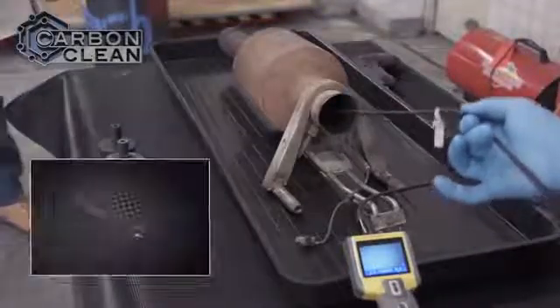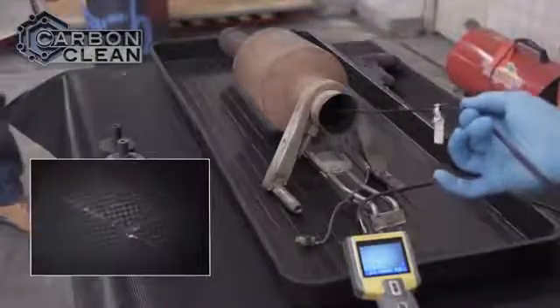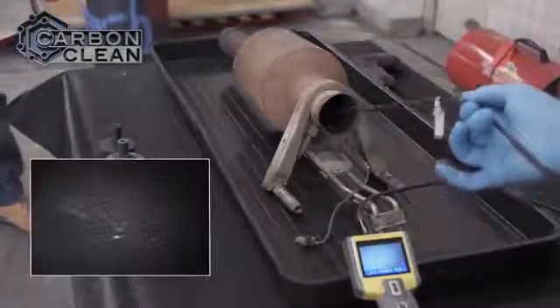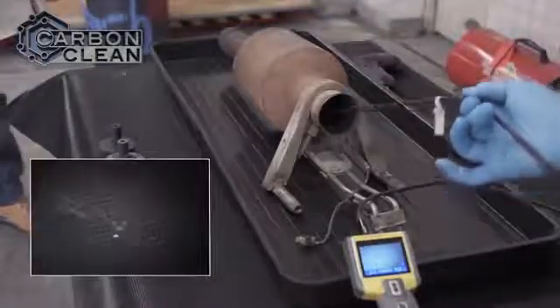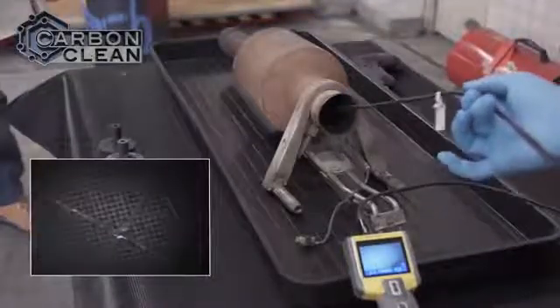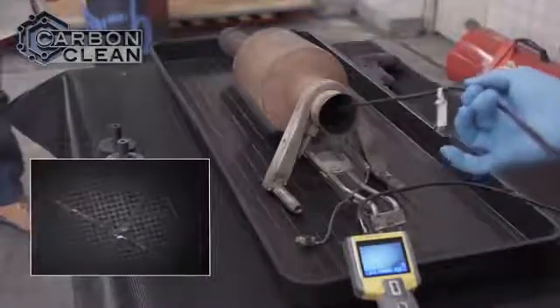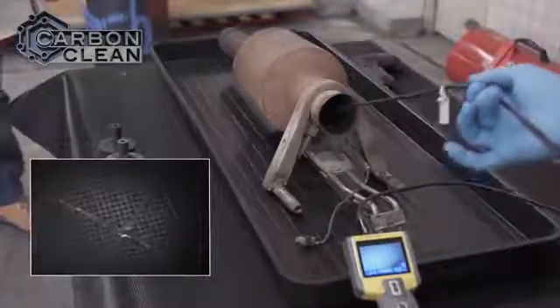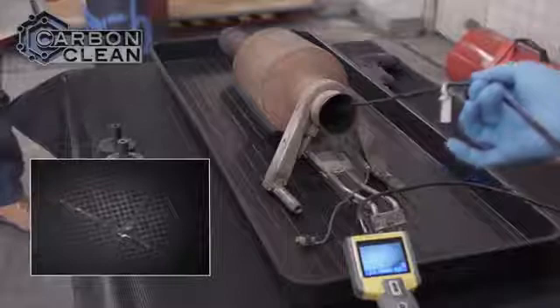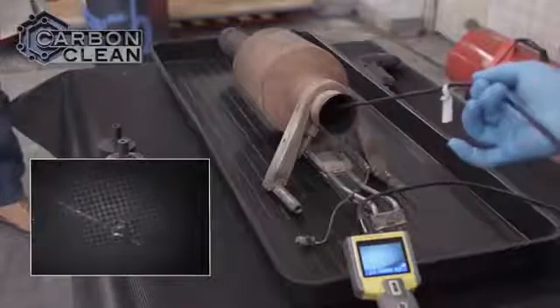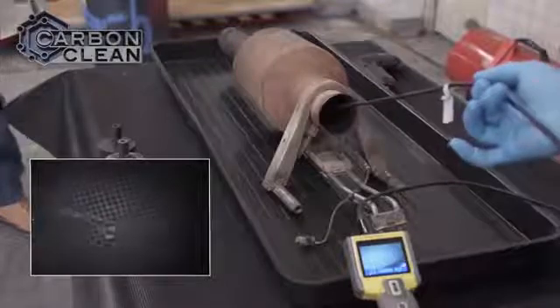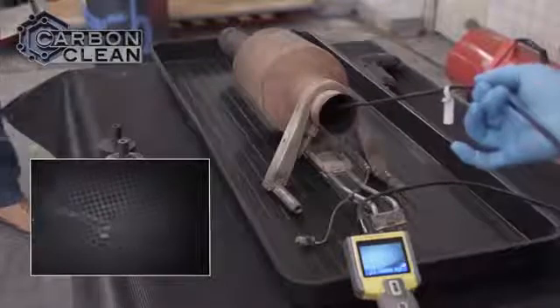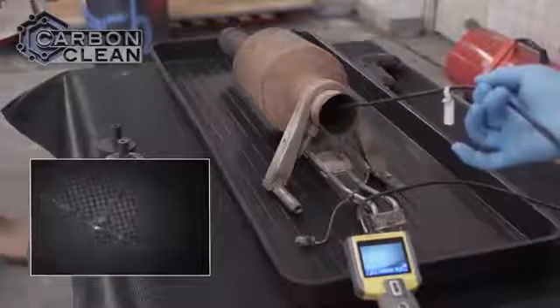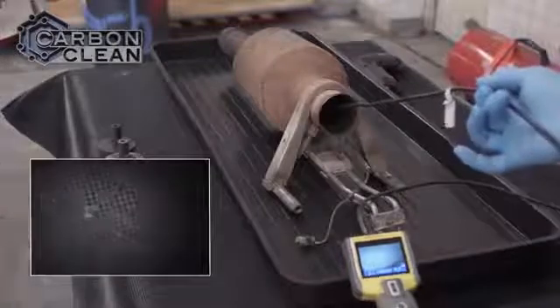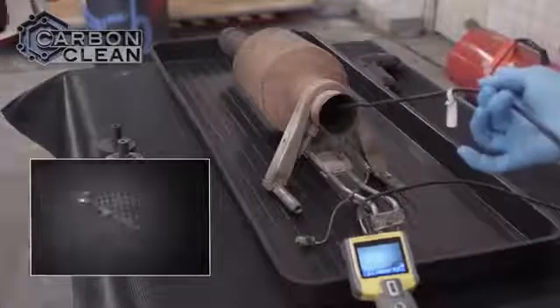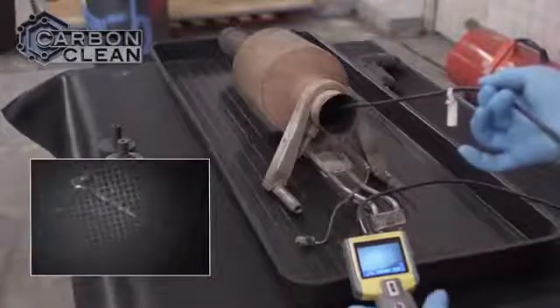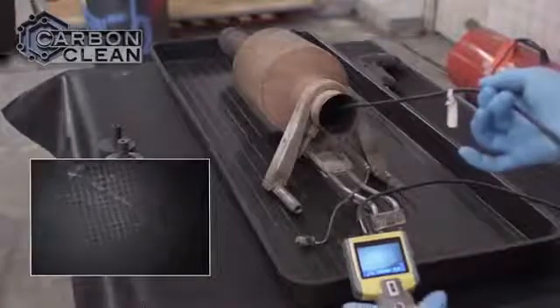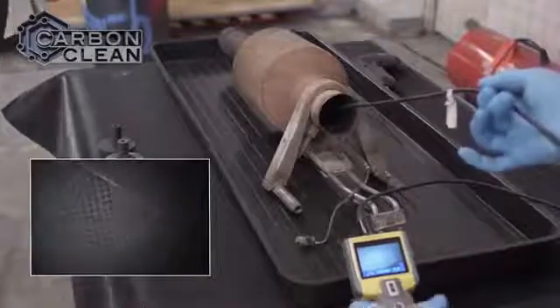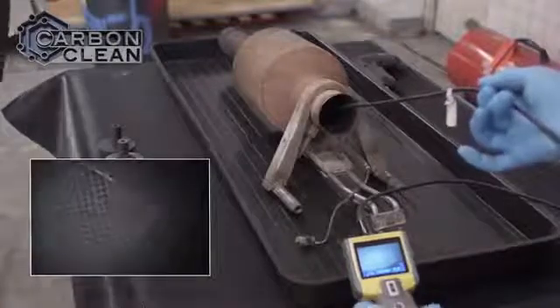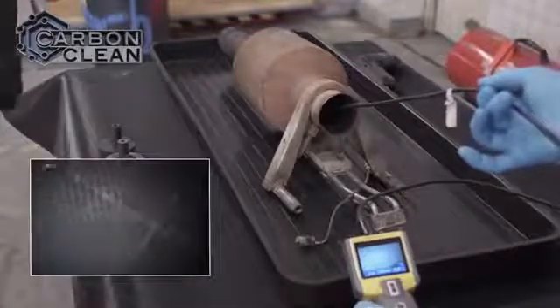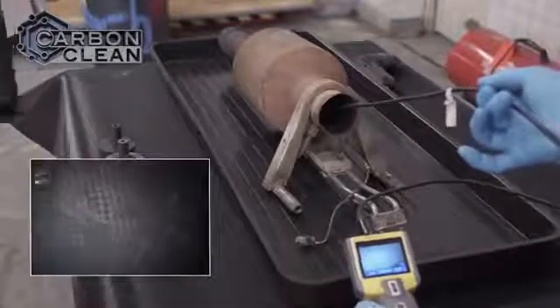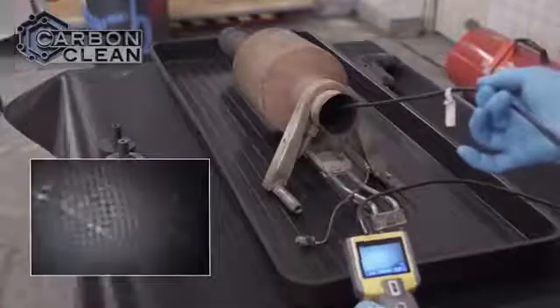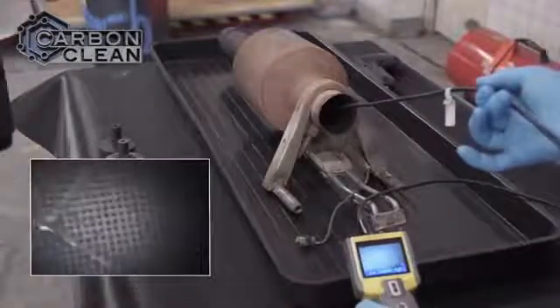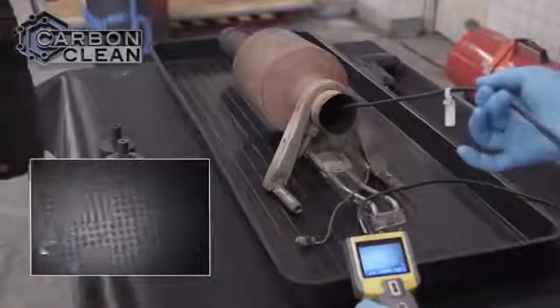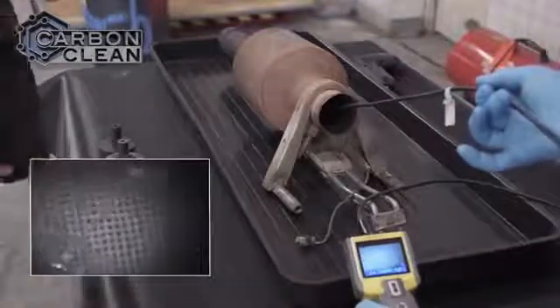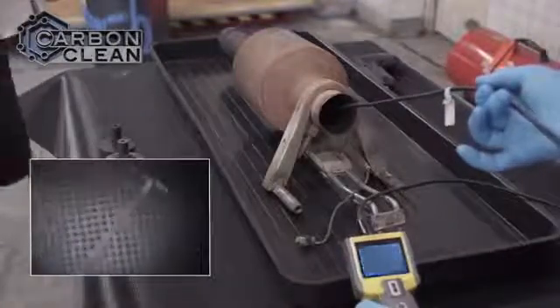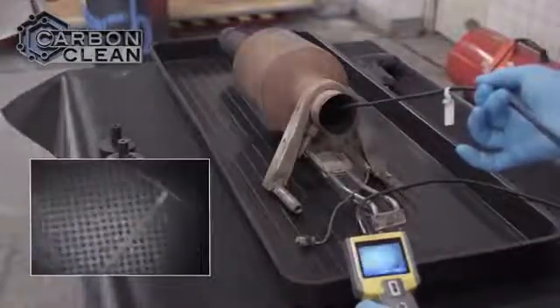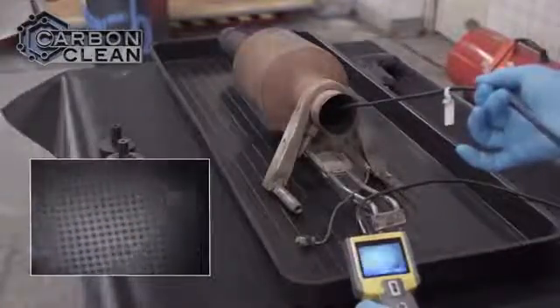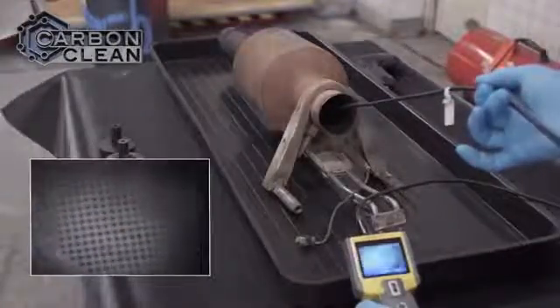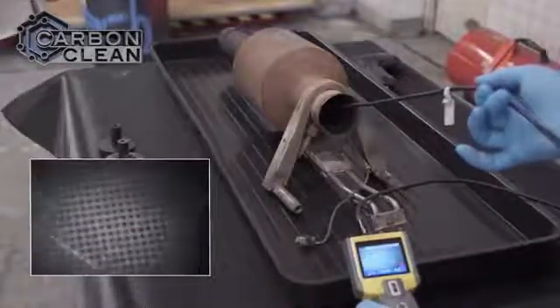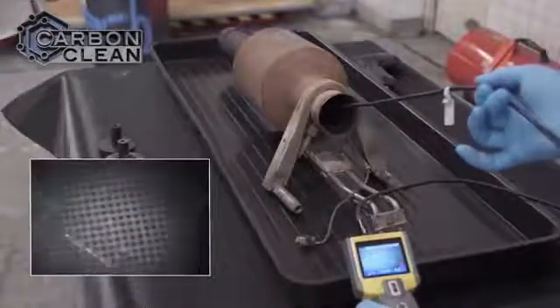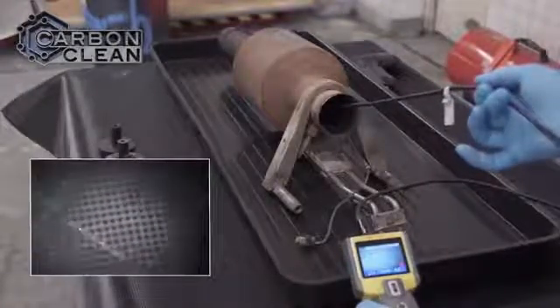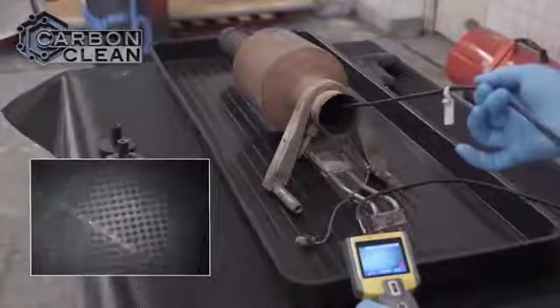This is a fully blocked DPF. The level of soot and ash in the filter means it can no longer function.